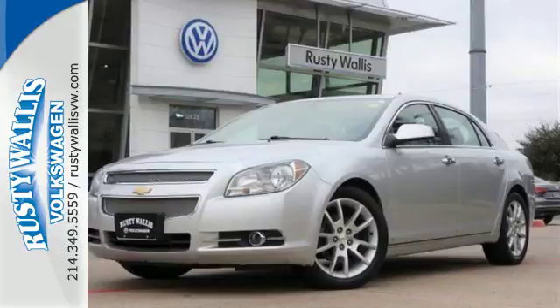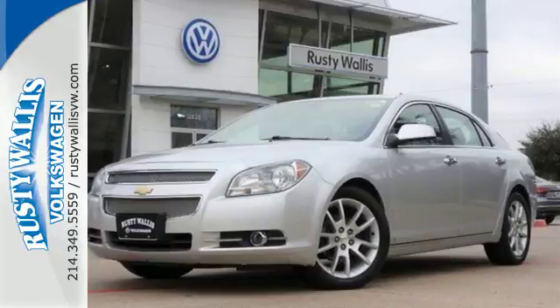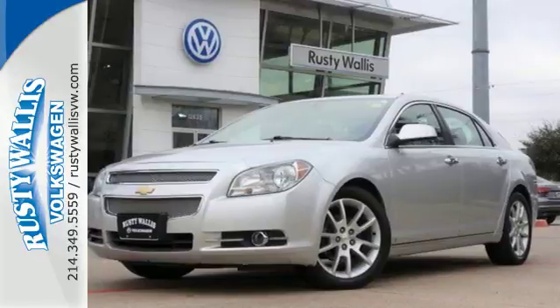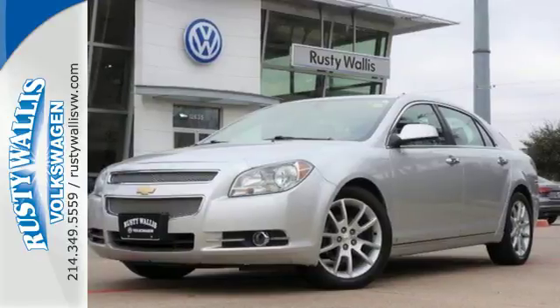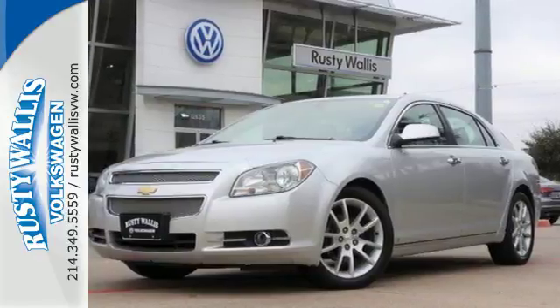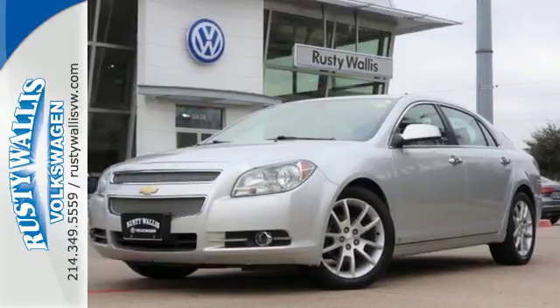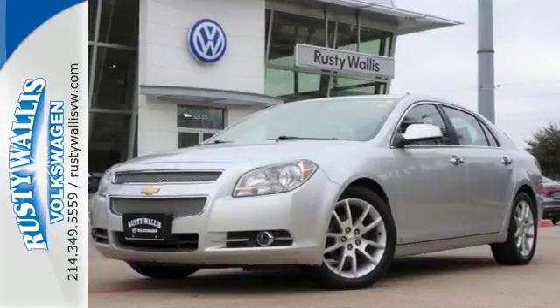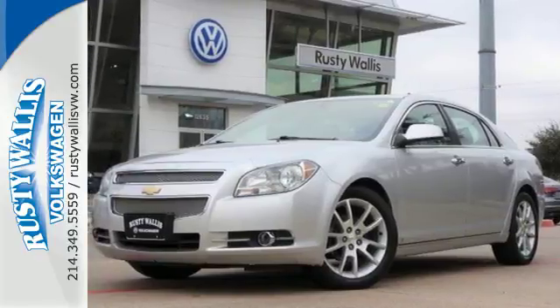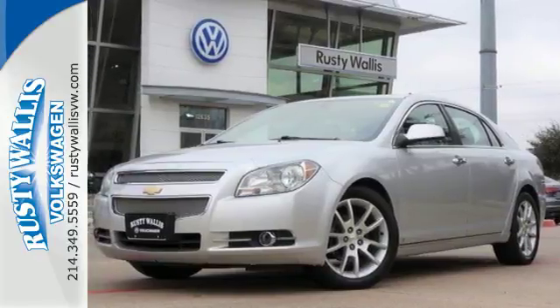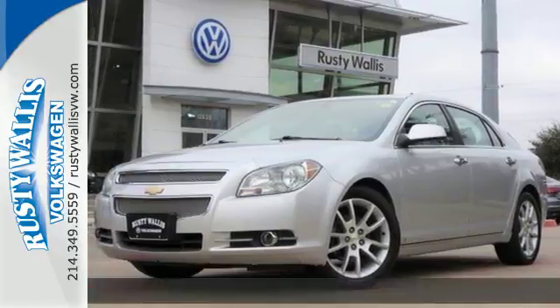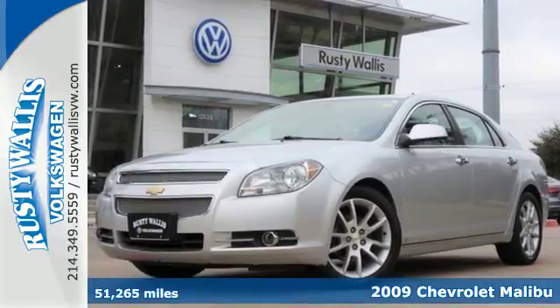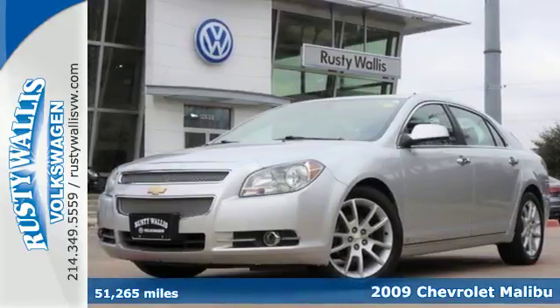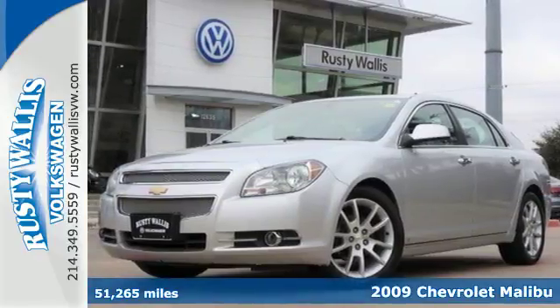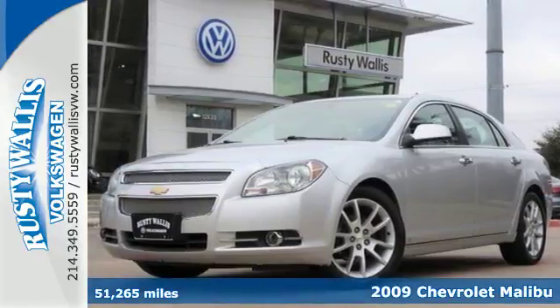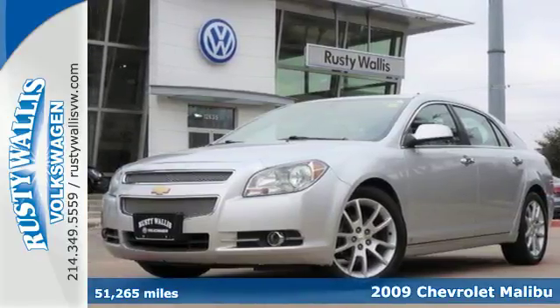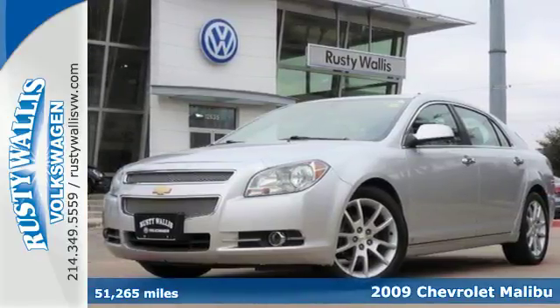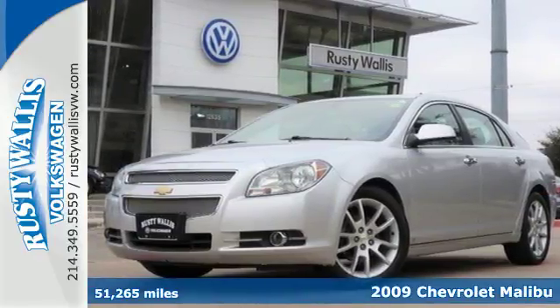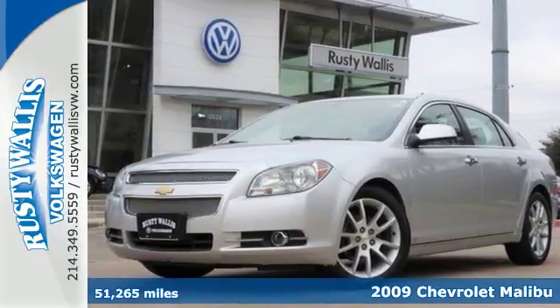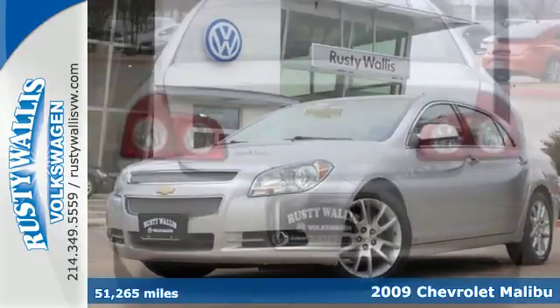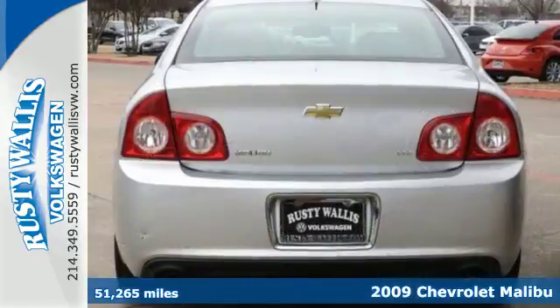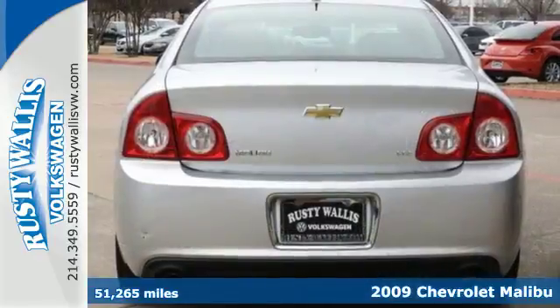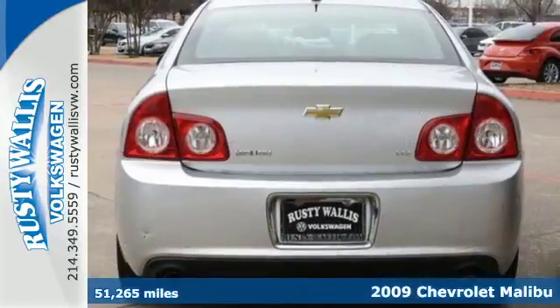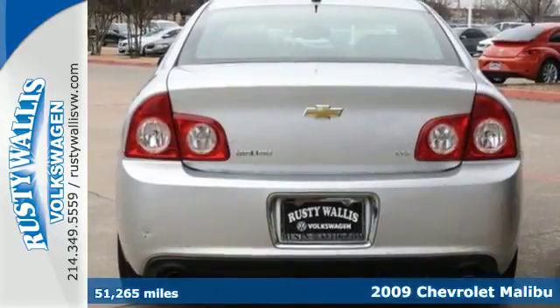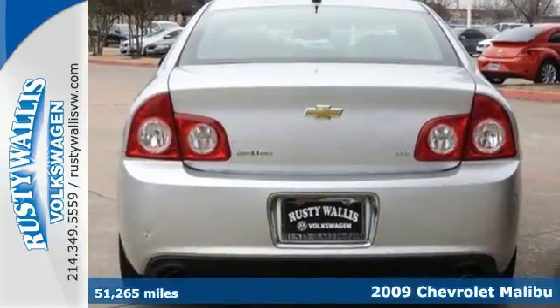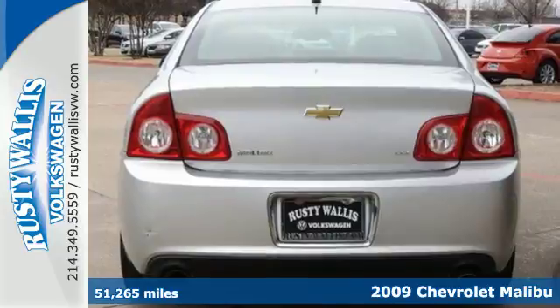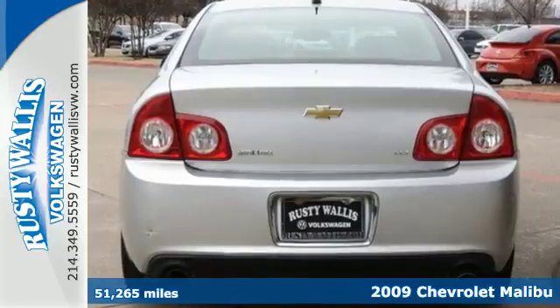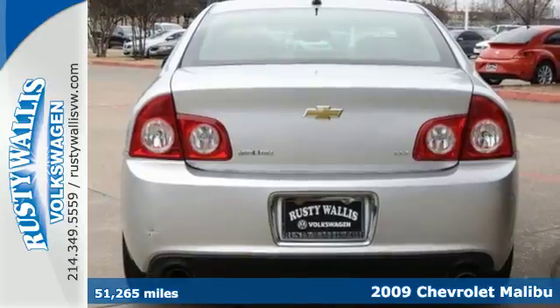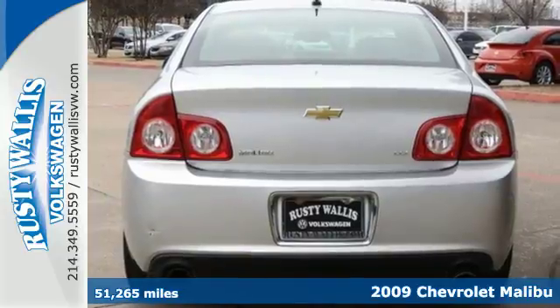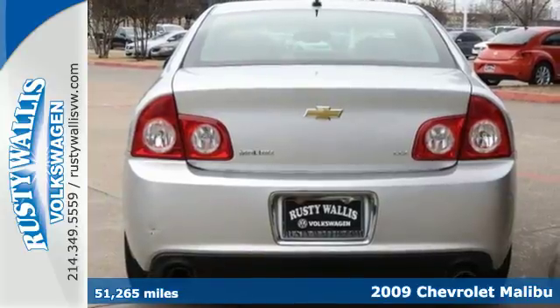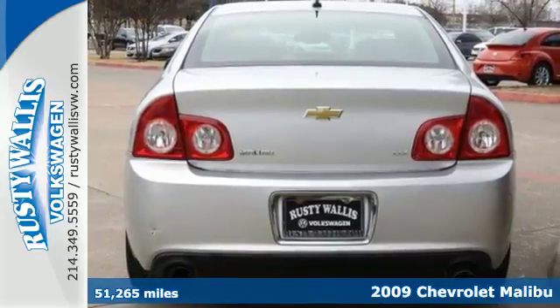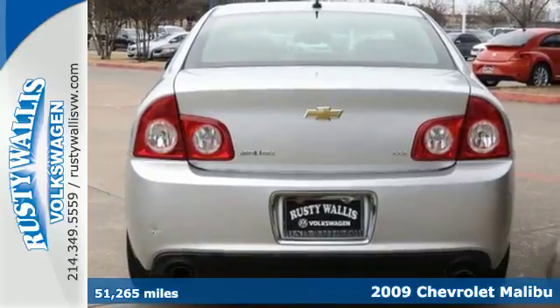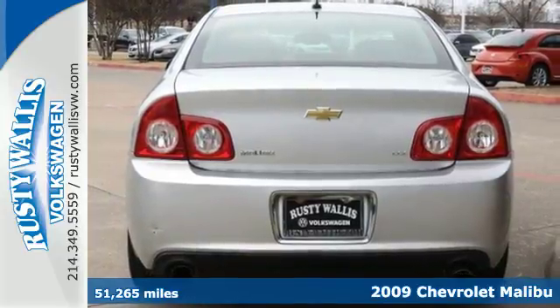It's a 2009 Chevrolet Malibu. Dare to compare the Malibu to any other sedans in its class.